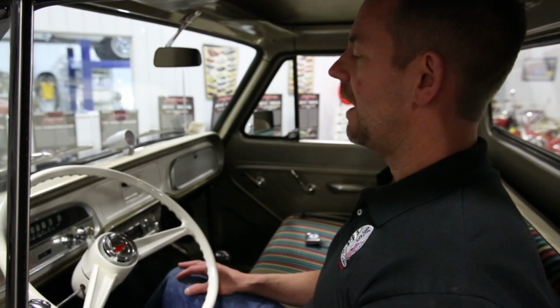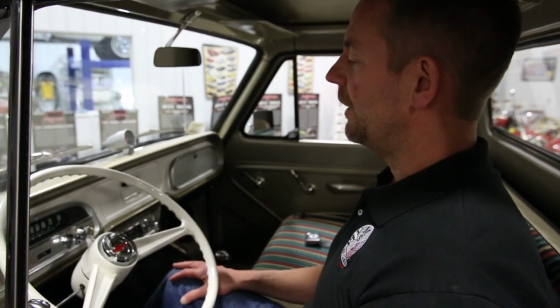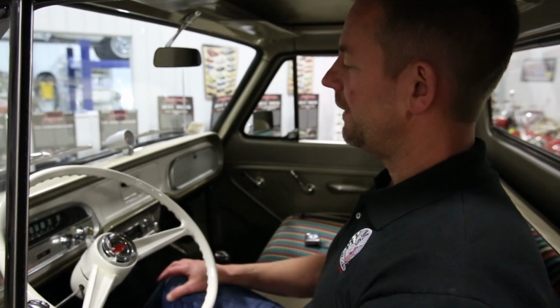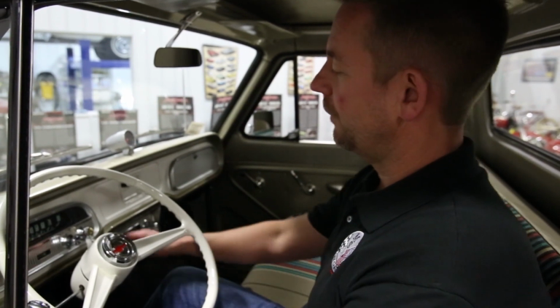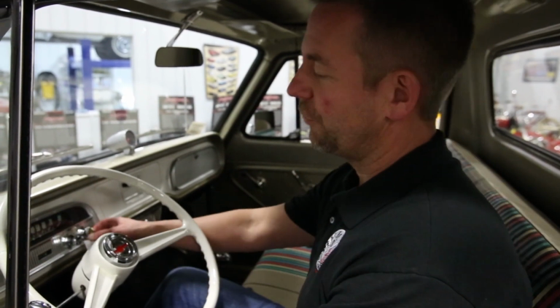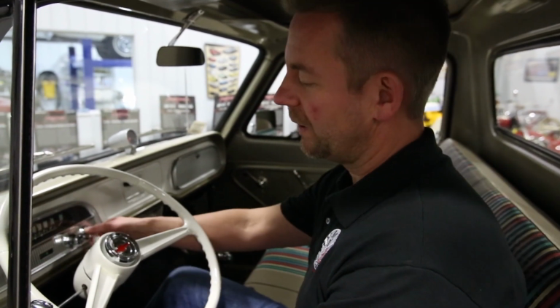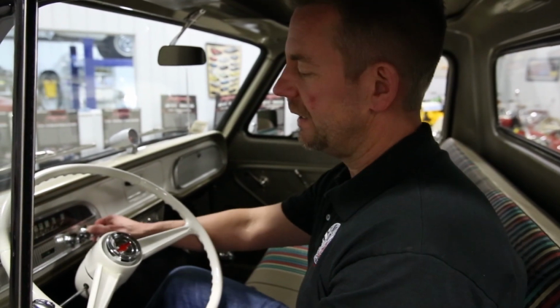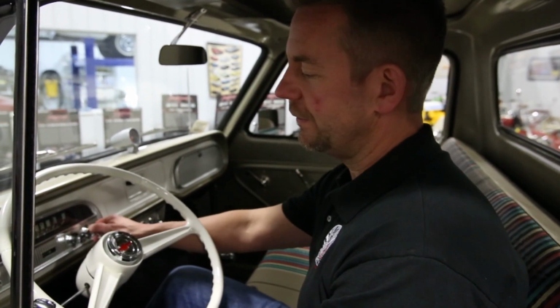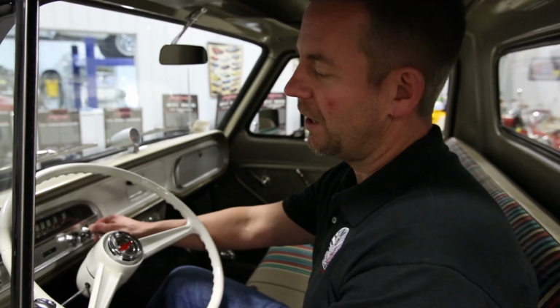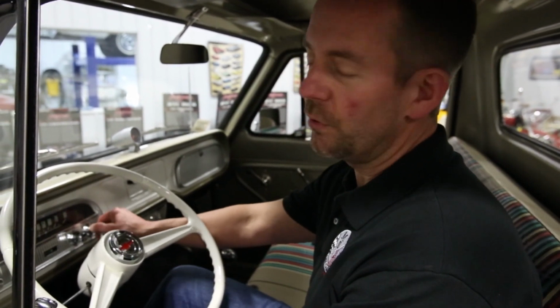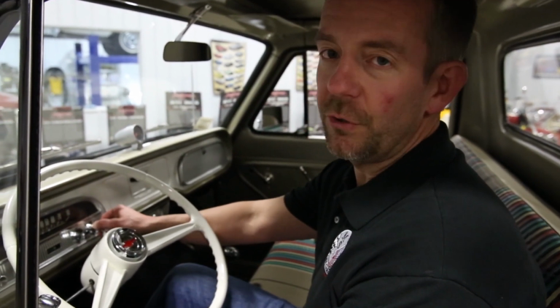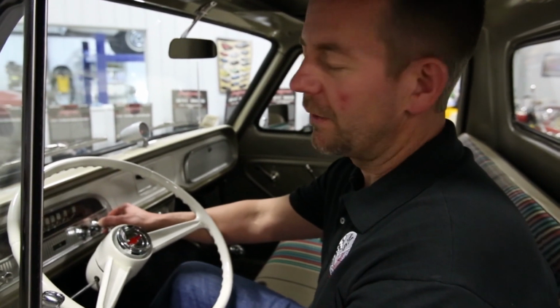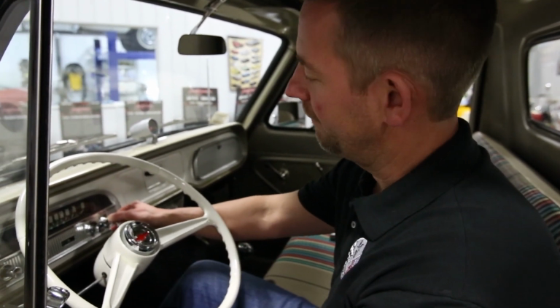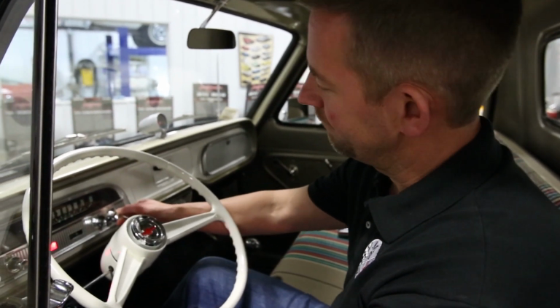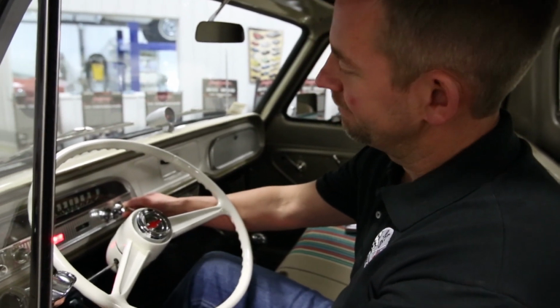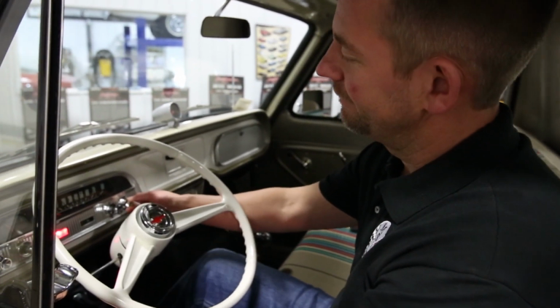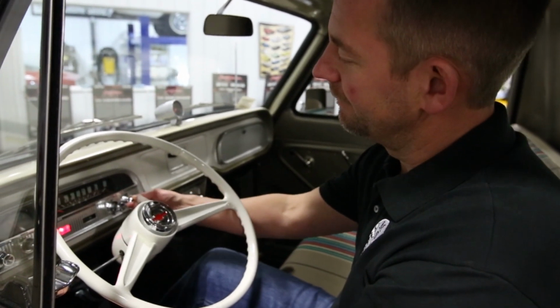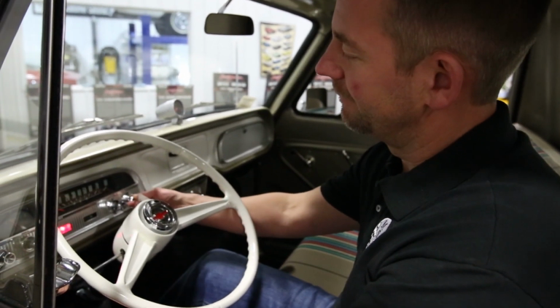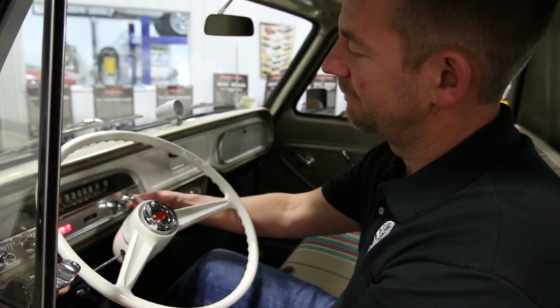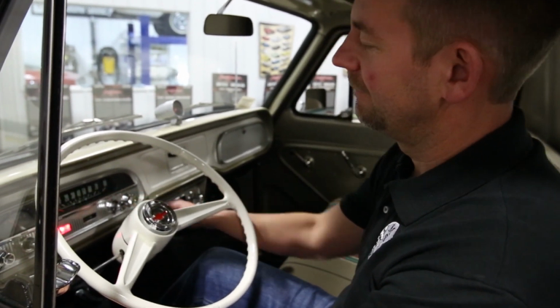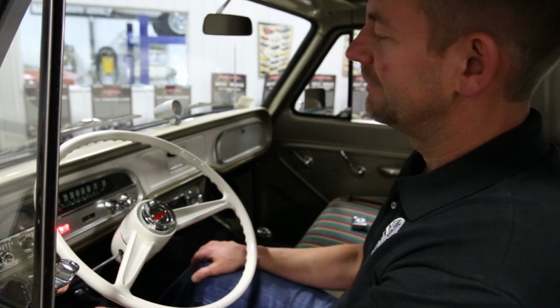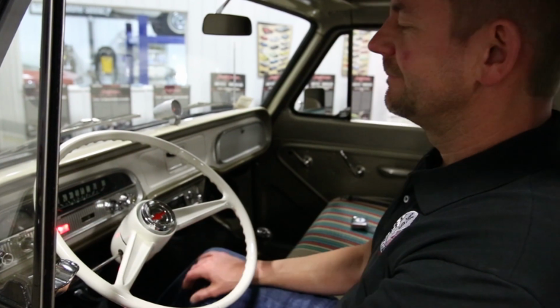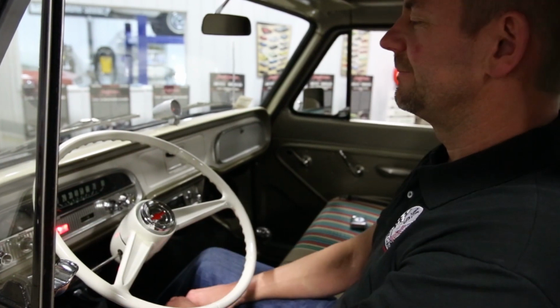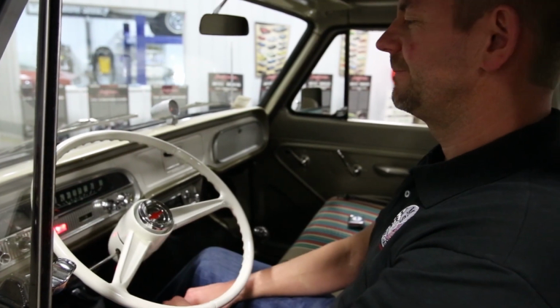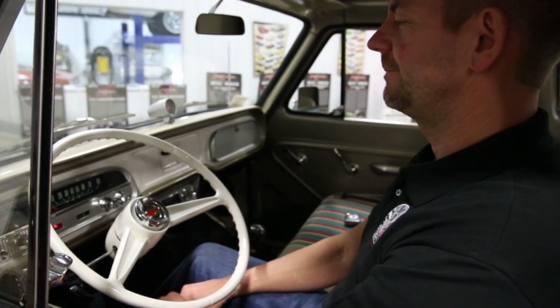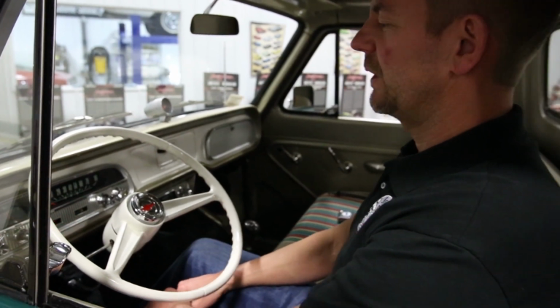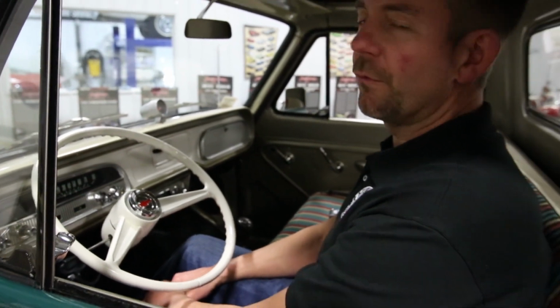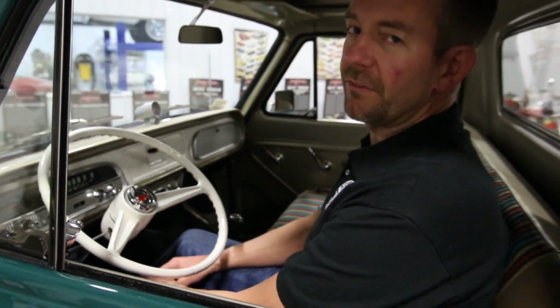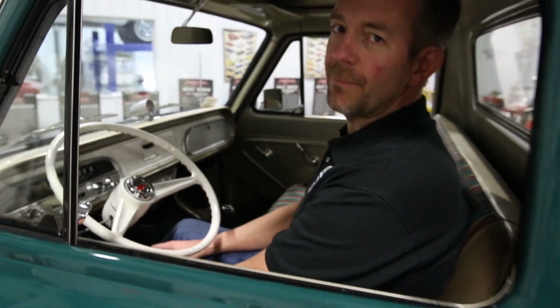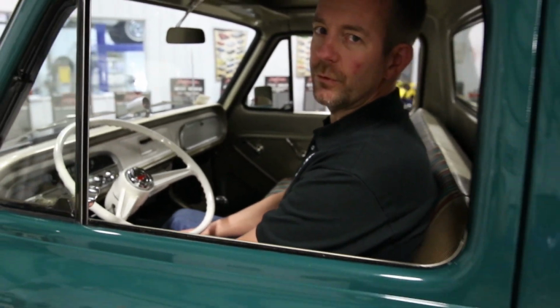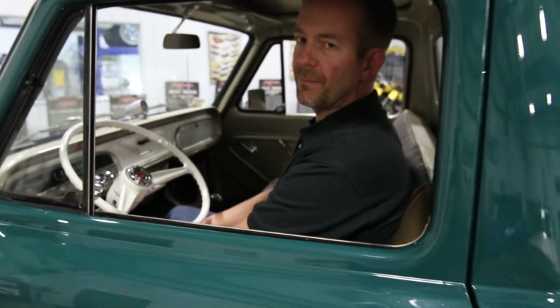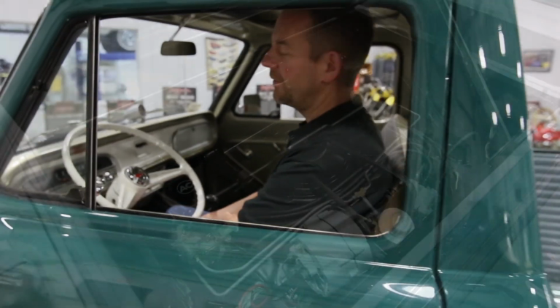I'm going to go ahead and start the truck, let you listen to how beautiful it runs. Runs absolutely amazing.